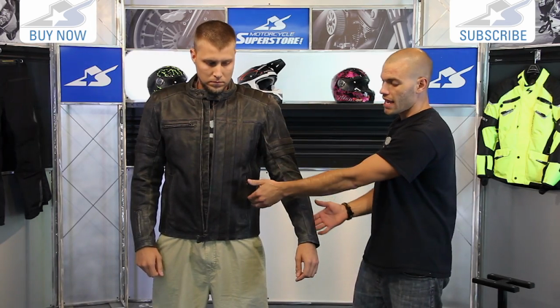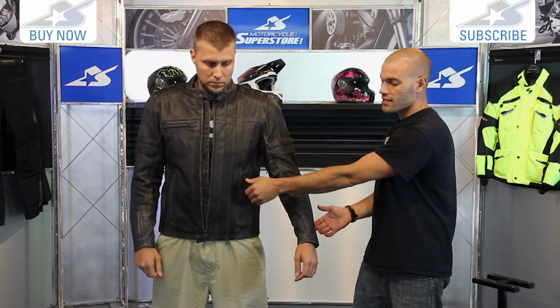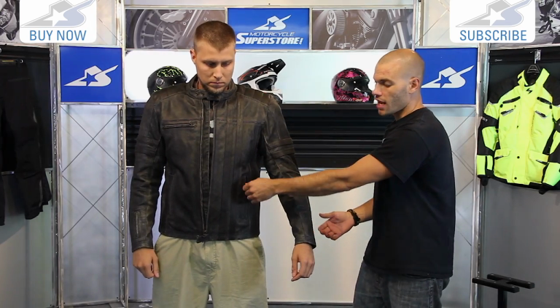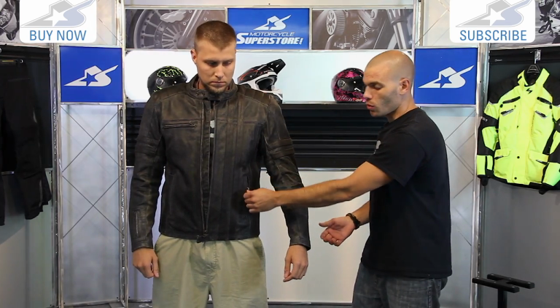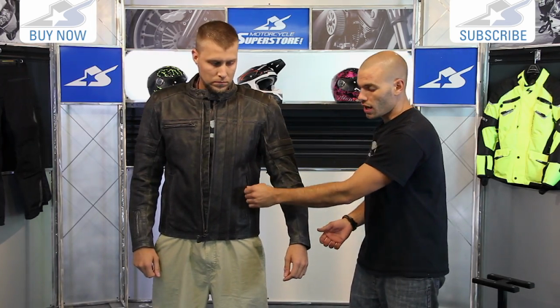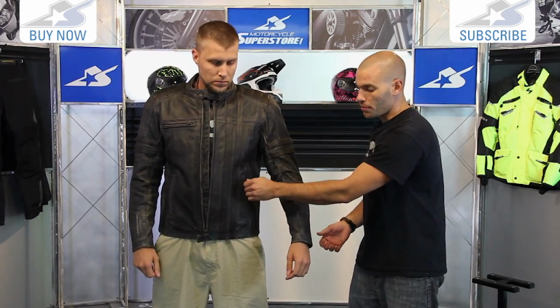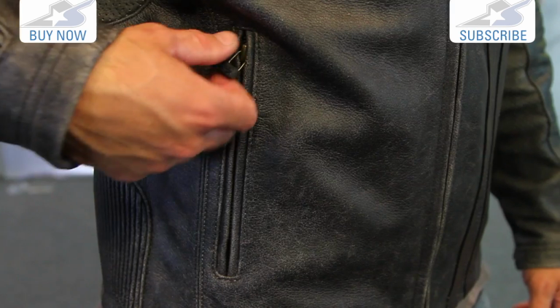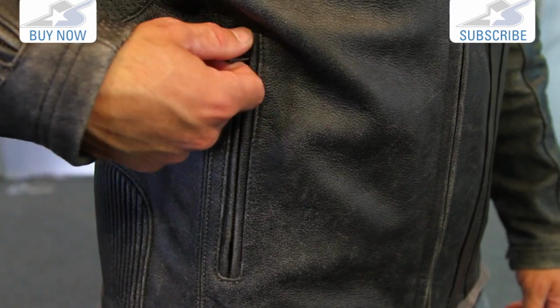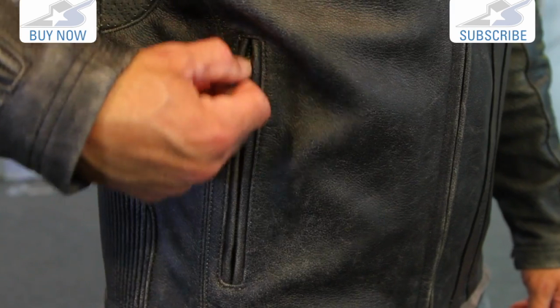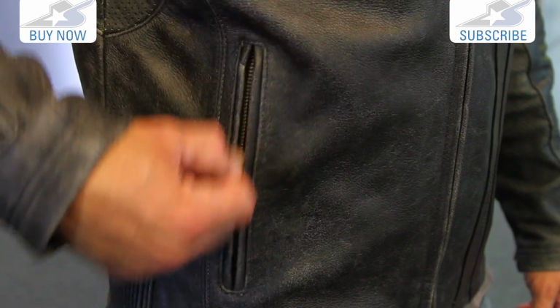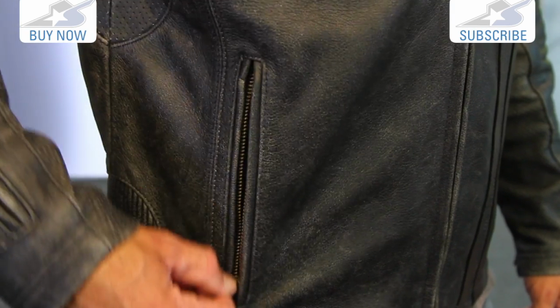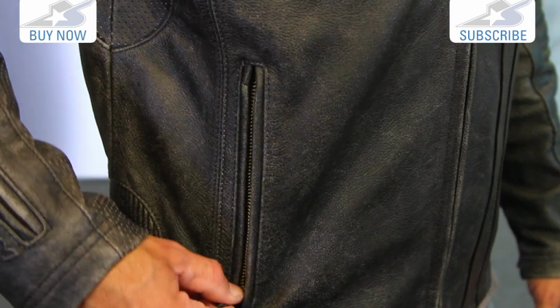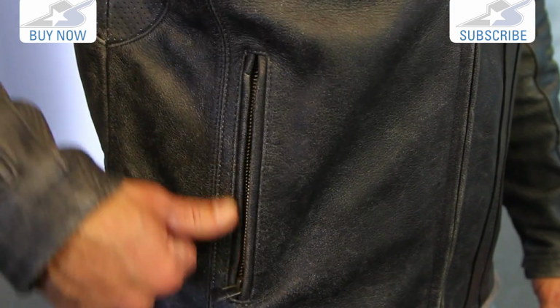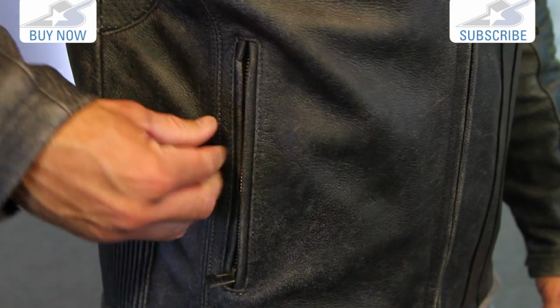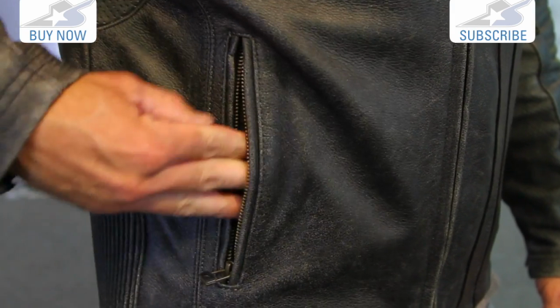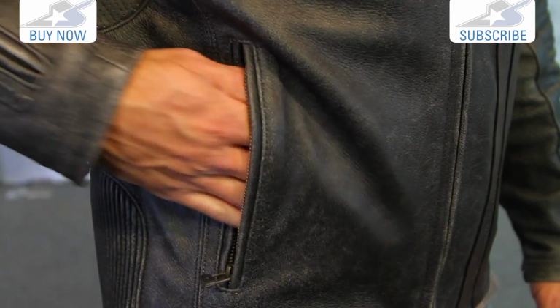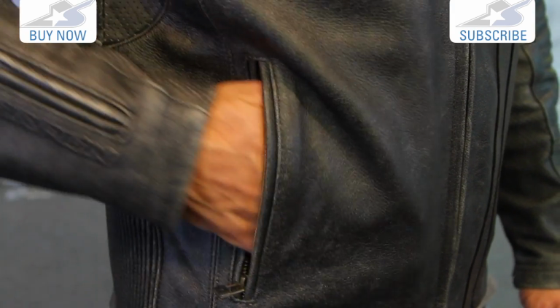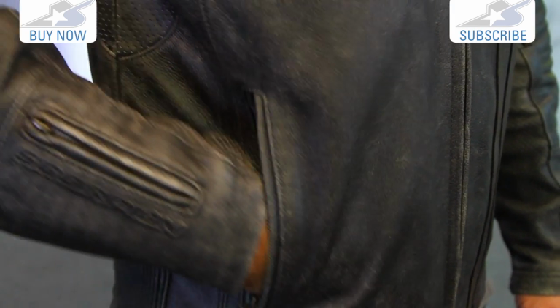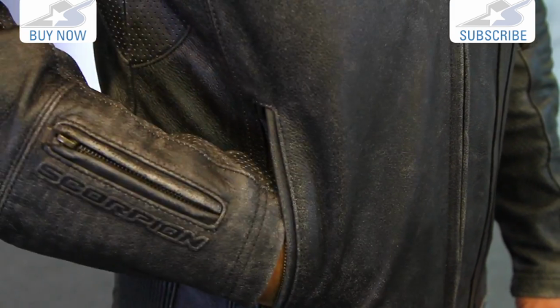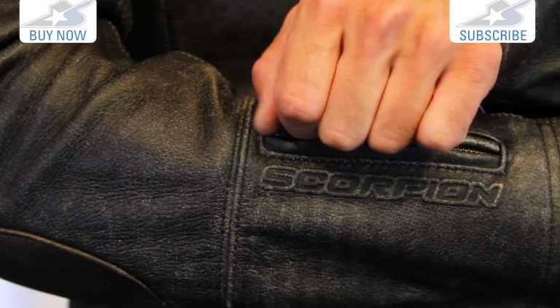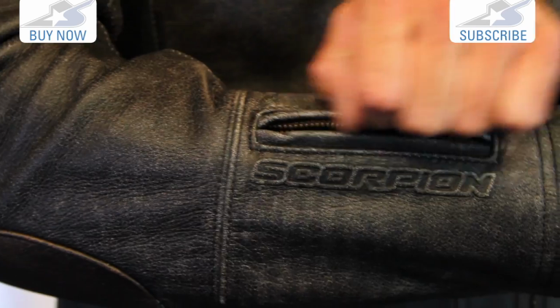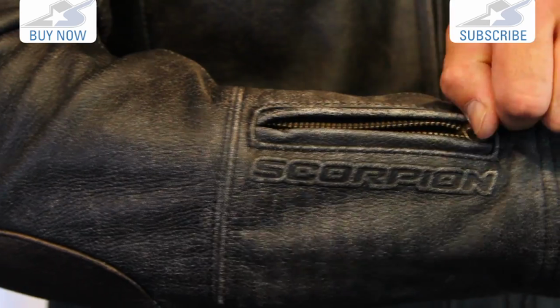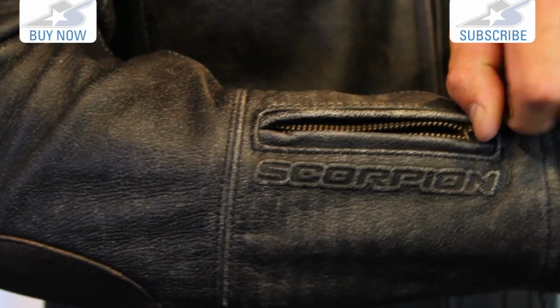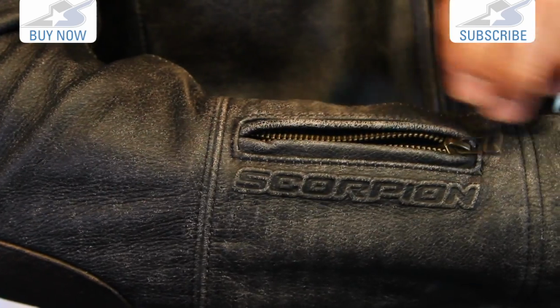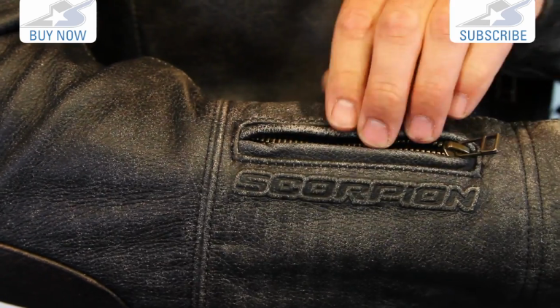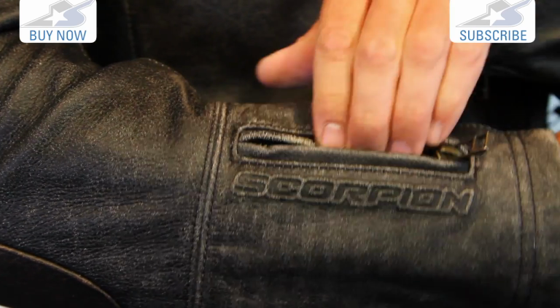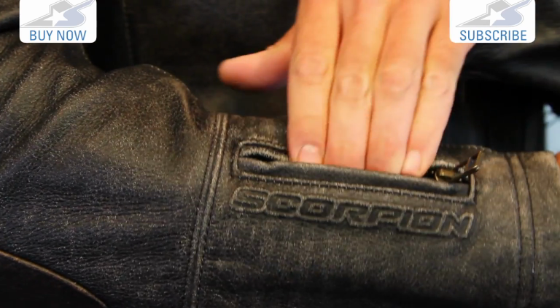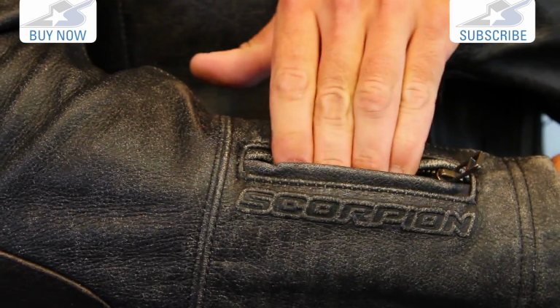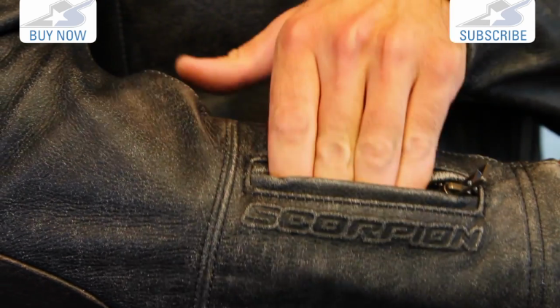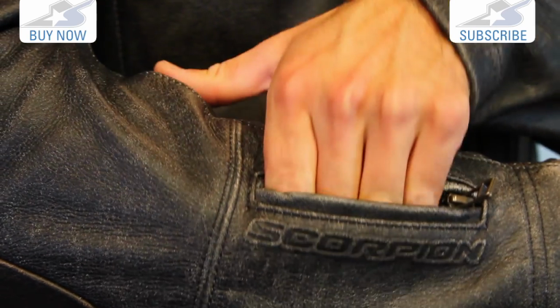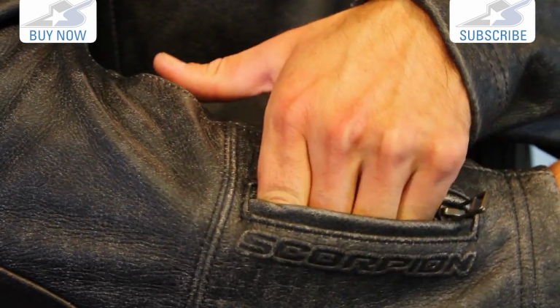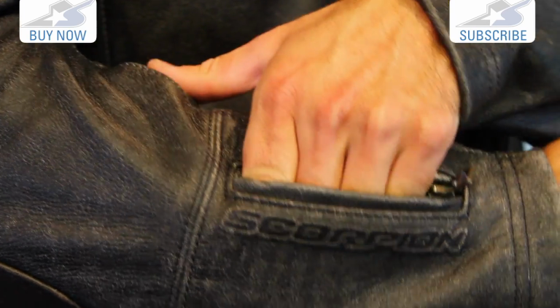Hand warmer pockets are pretty basic here. I like the zippers — it uses metal zippers throughout.